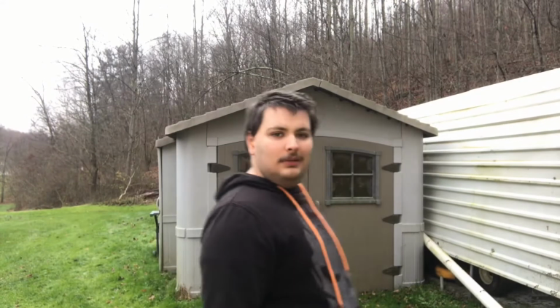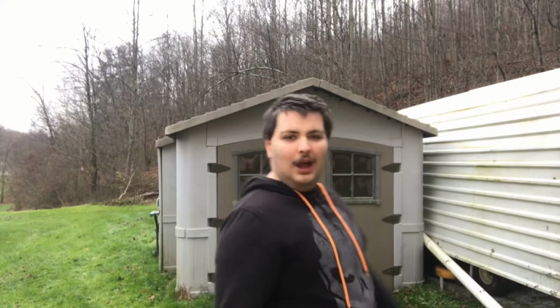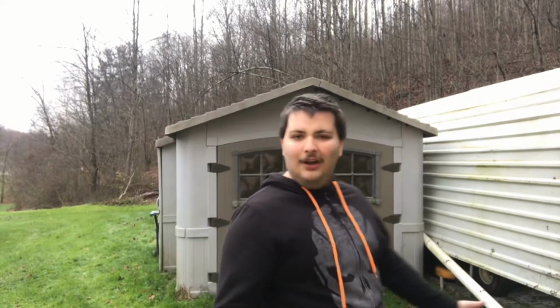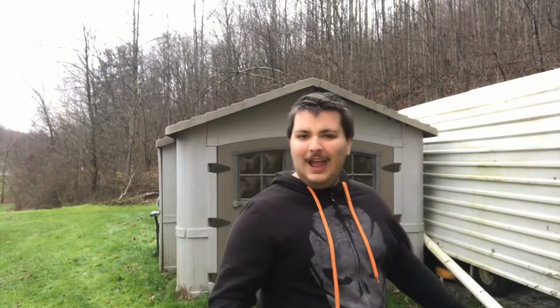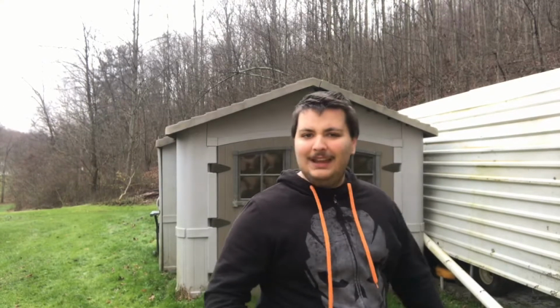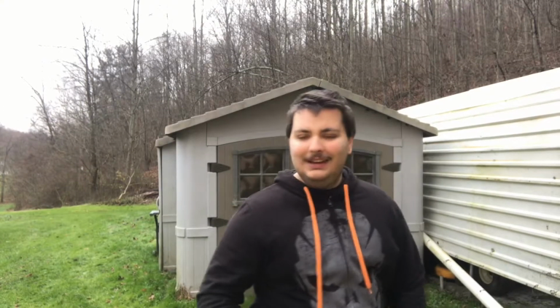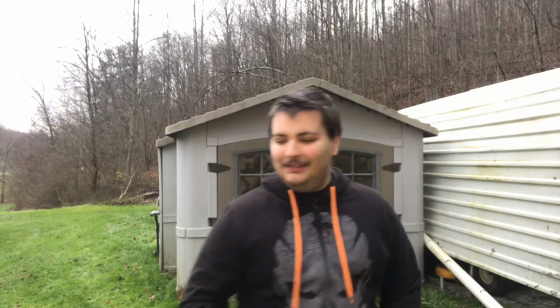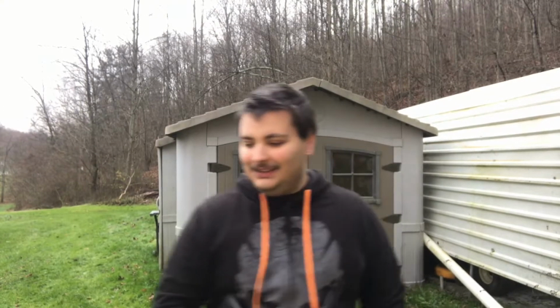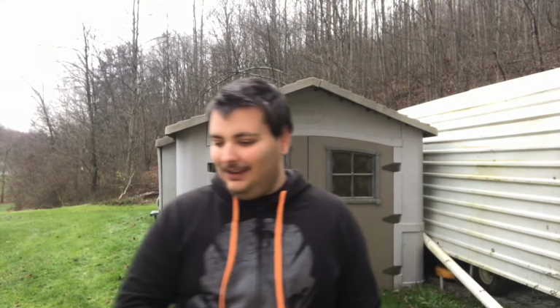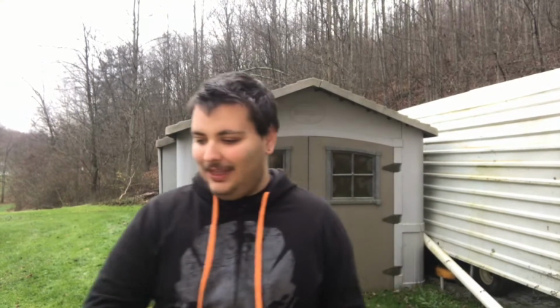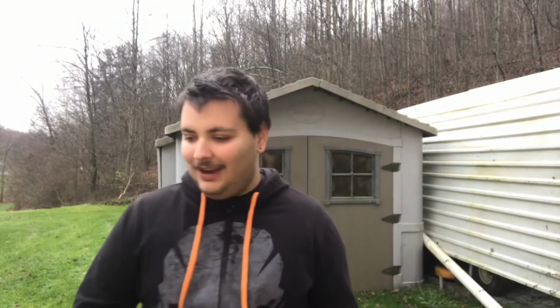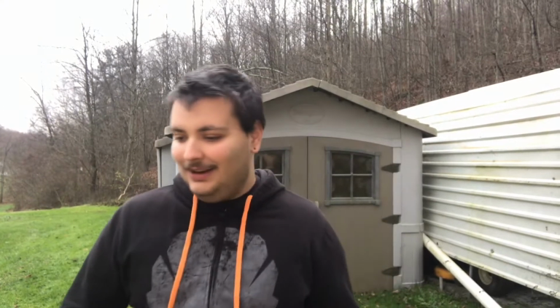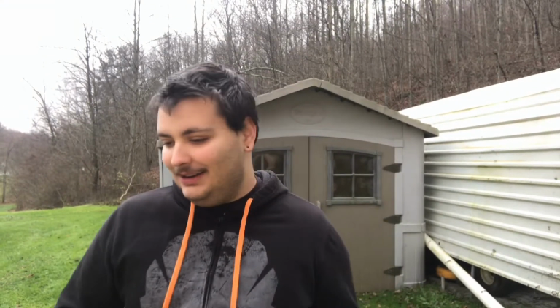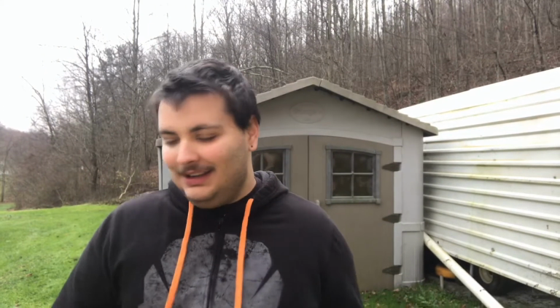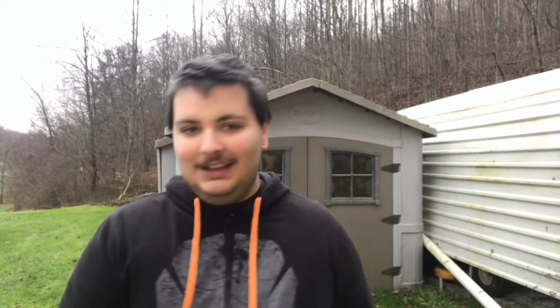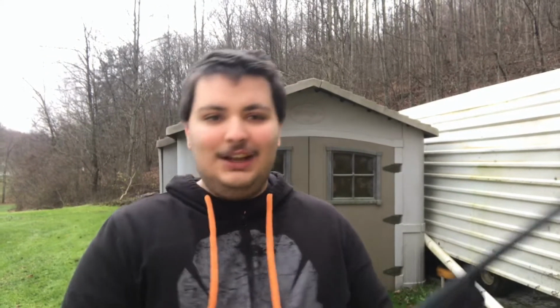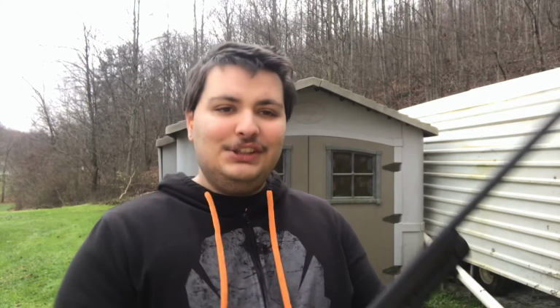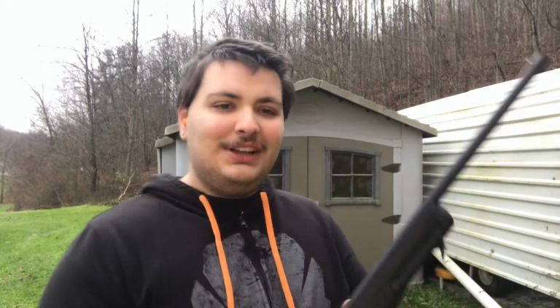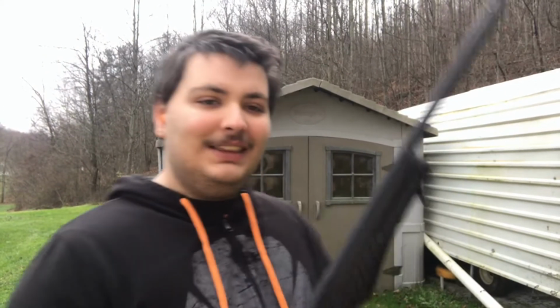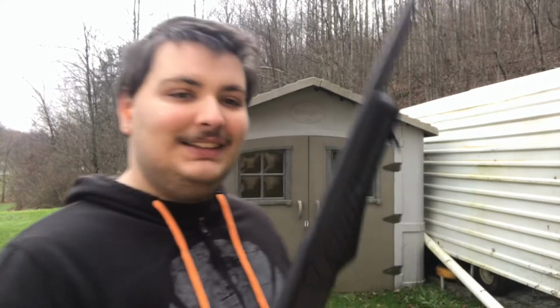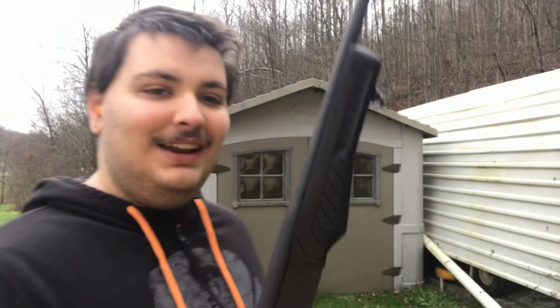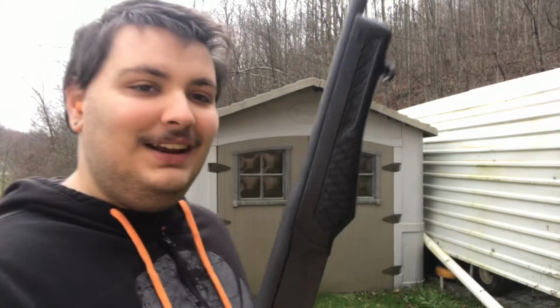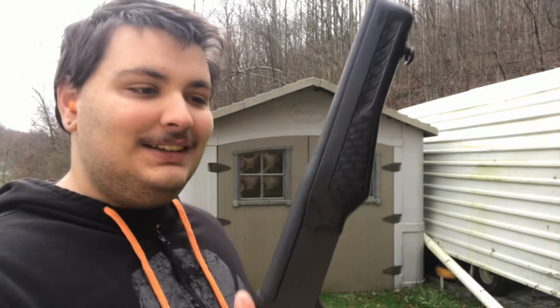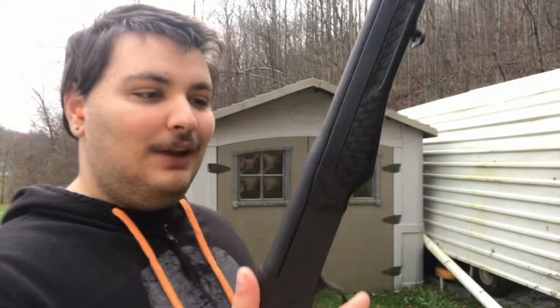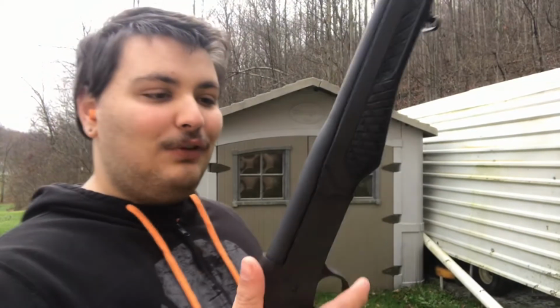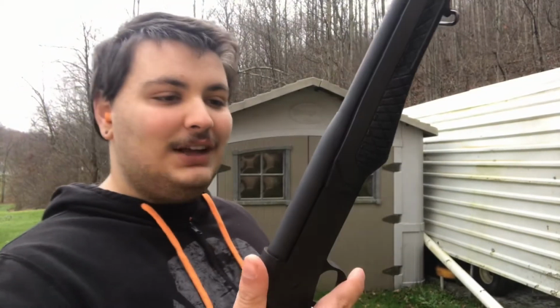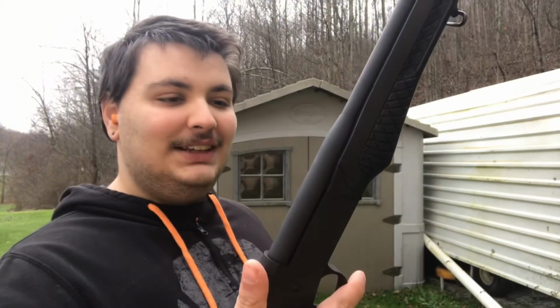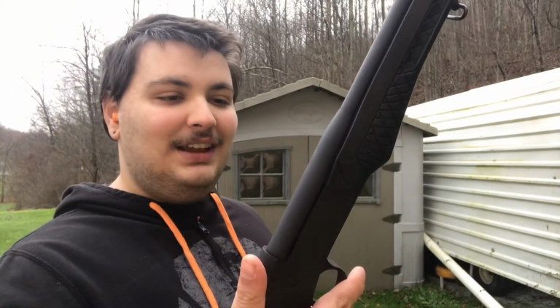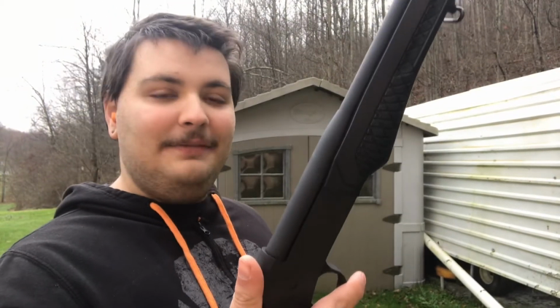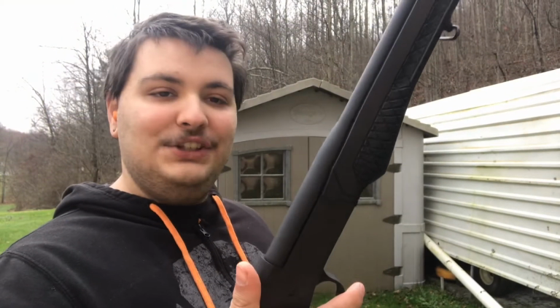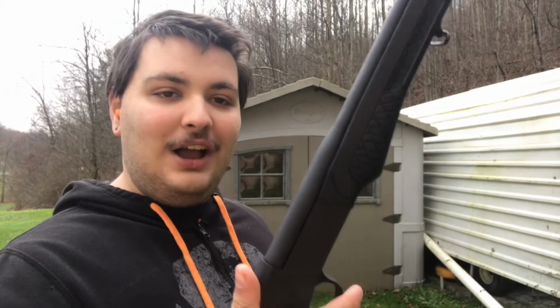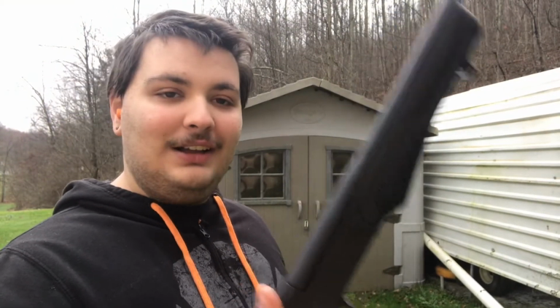Oh hey, I didn't even see you there. So I just got this gun — it is a Rossi Tuffy shotgun.